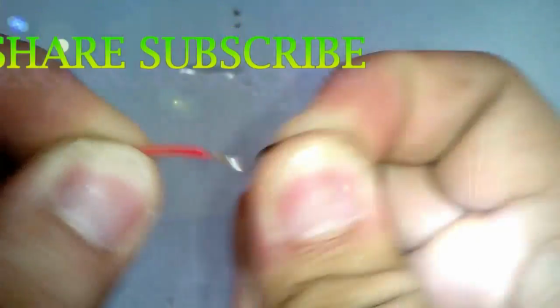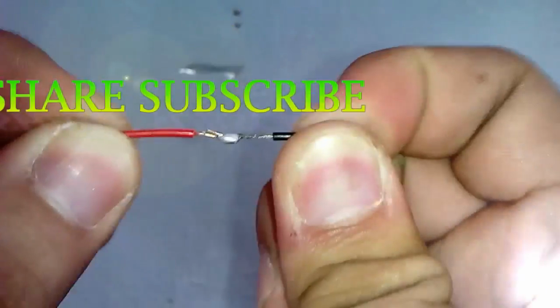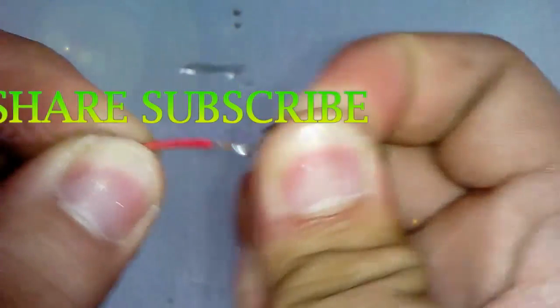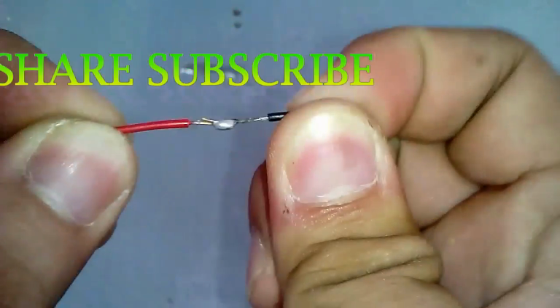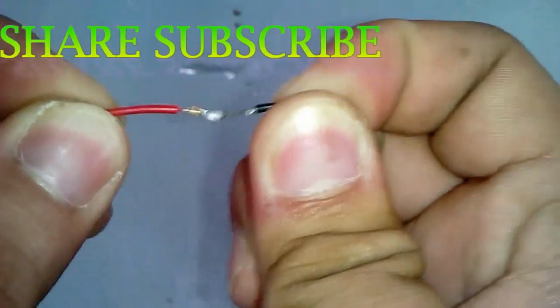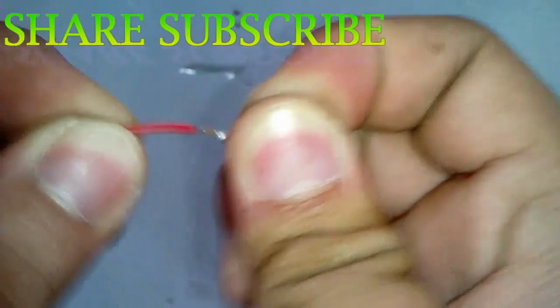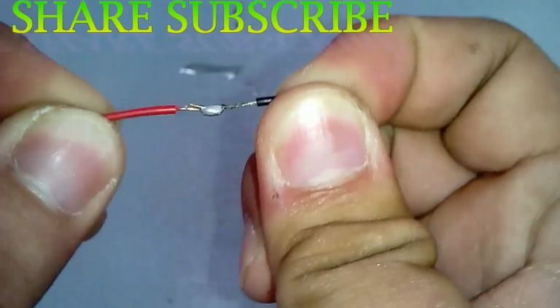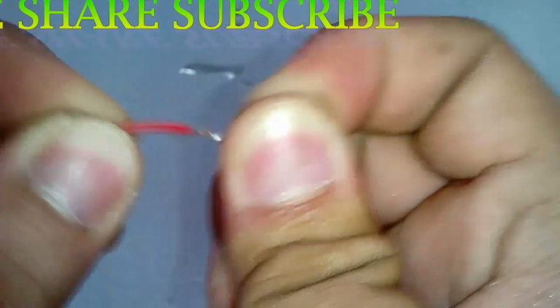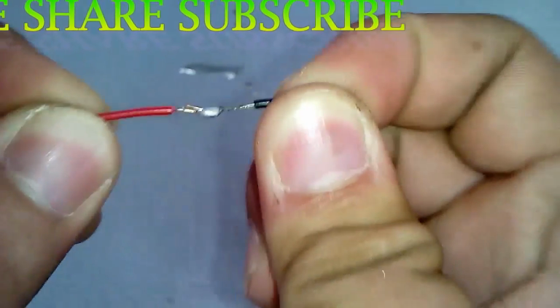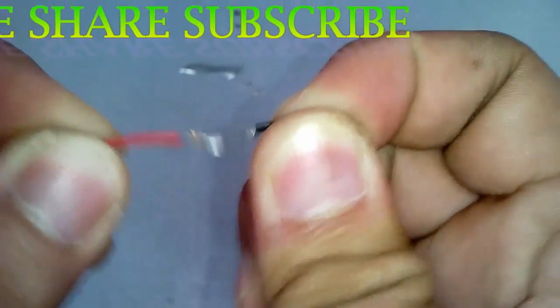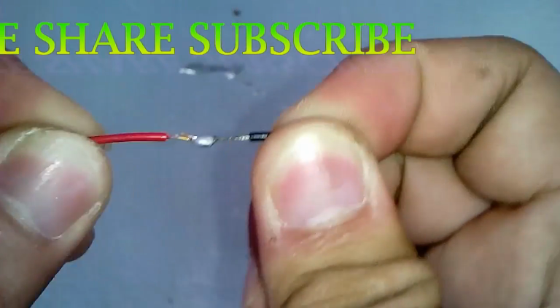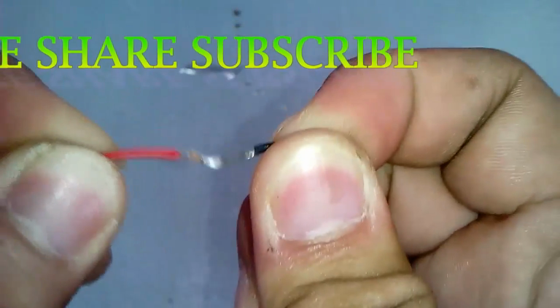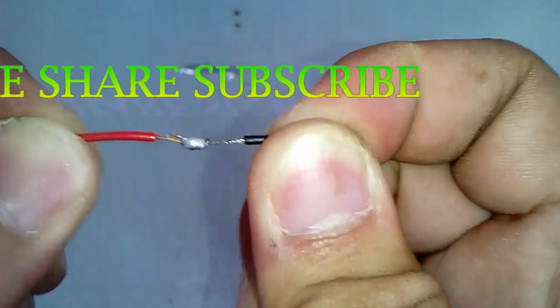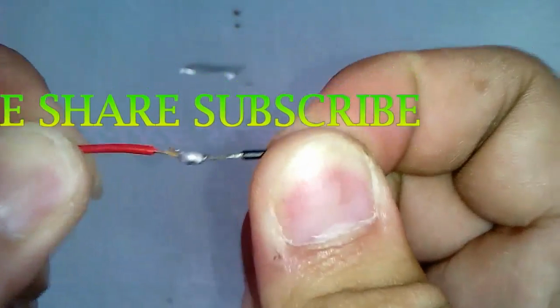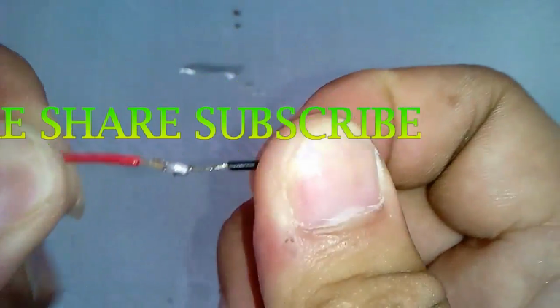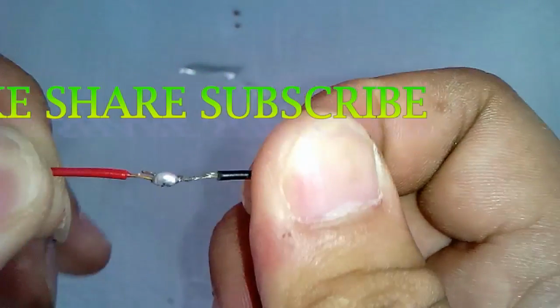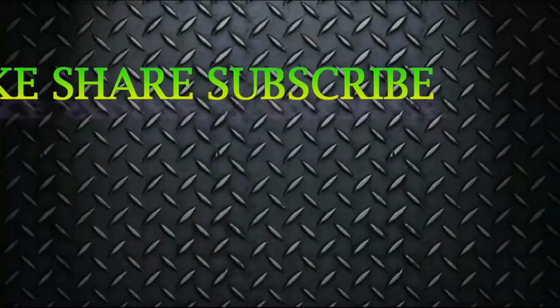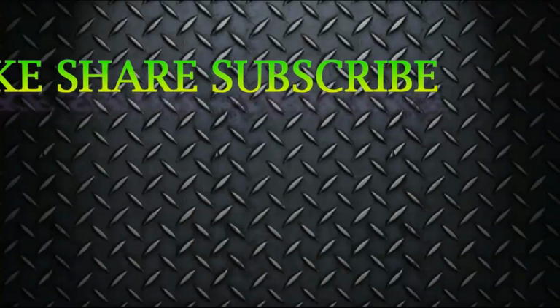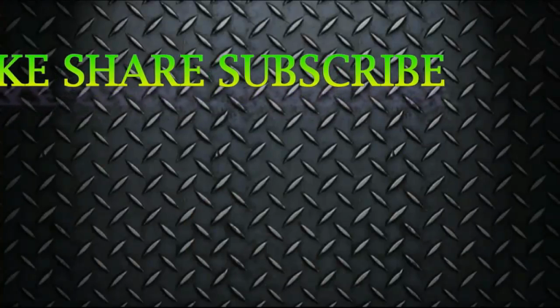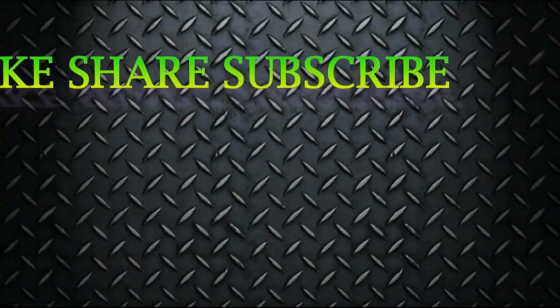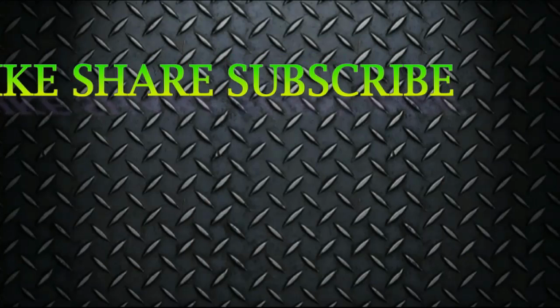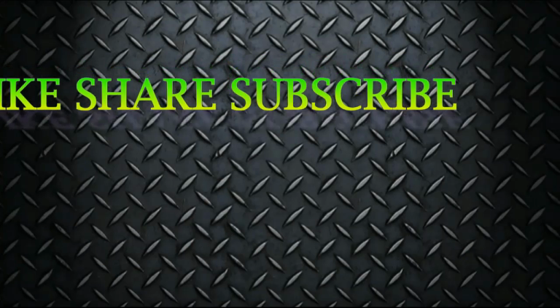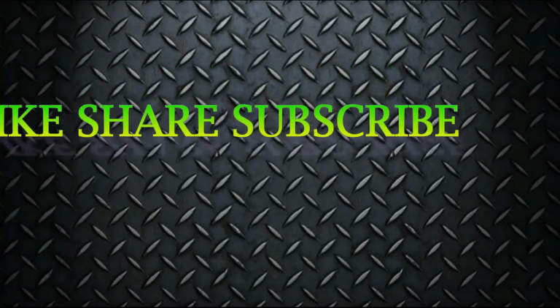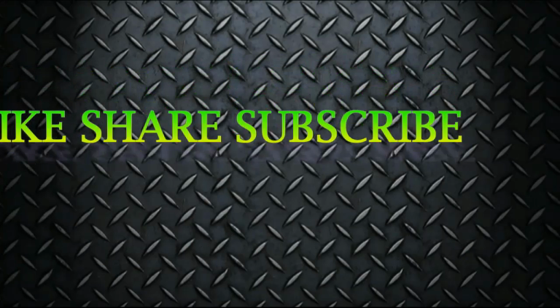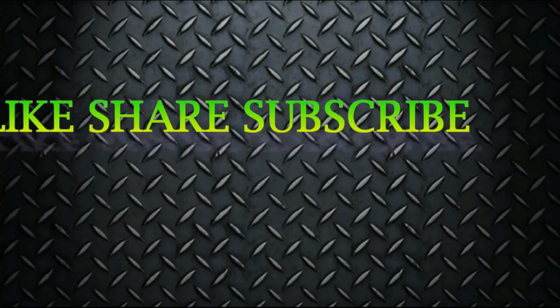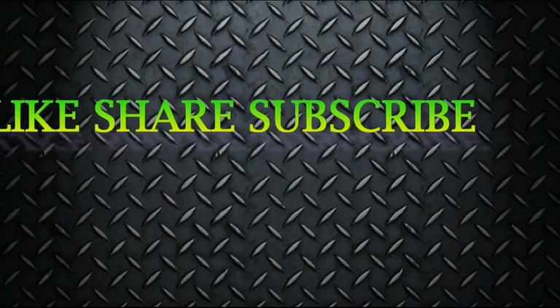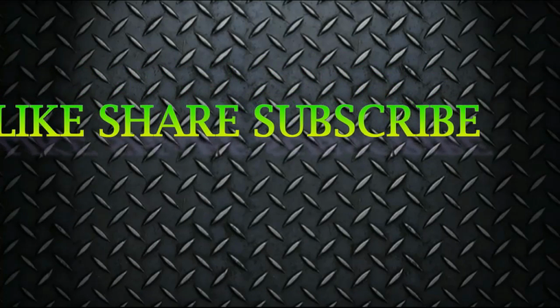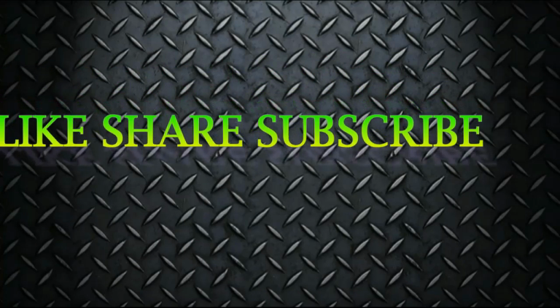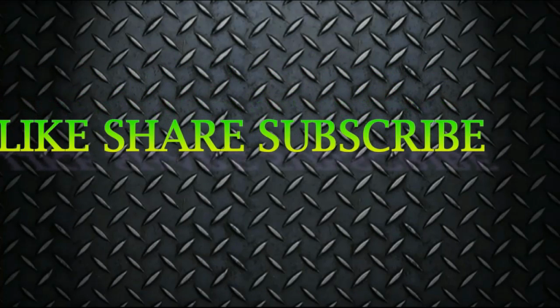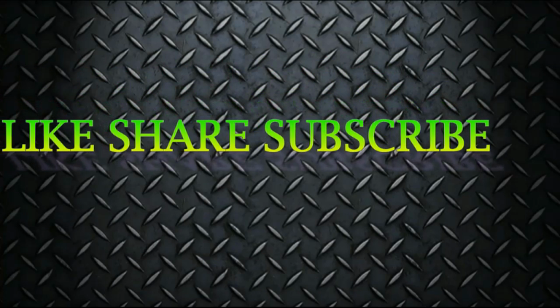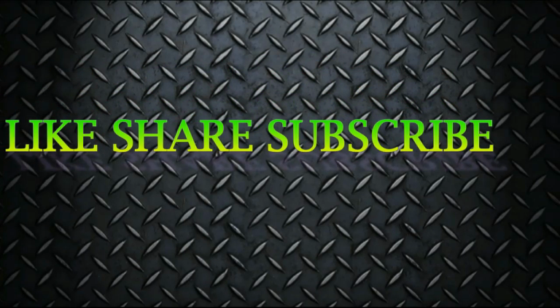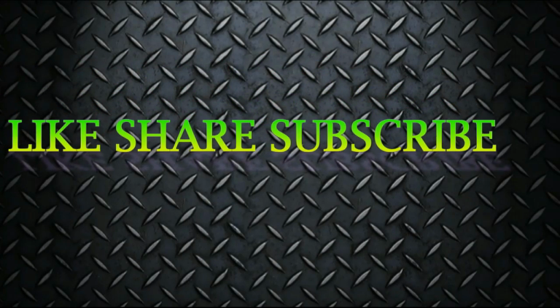Thanks for watching, don't forget to subscribe. See you in my next video.